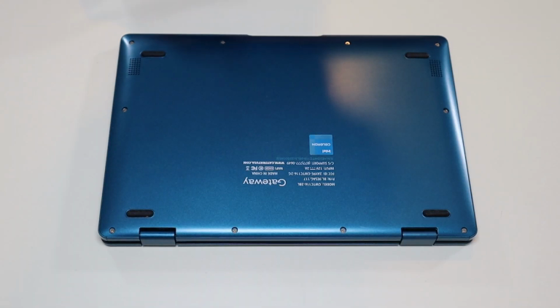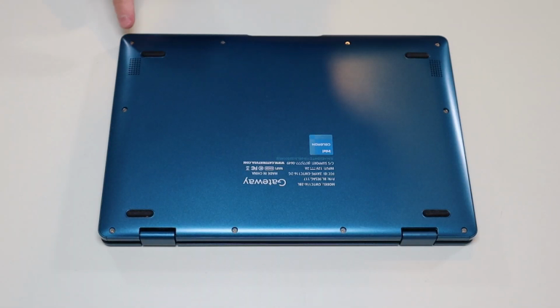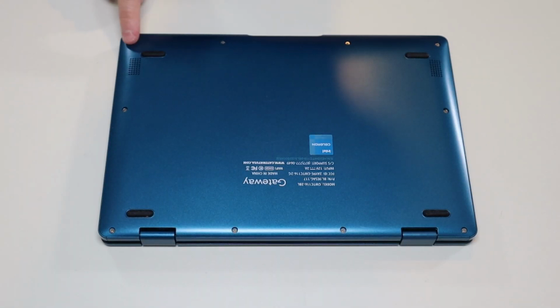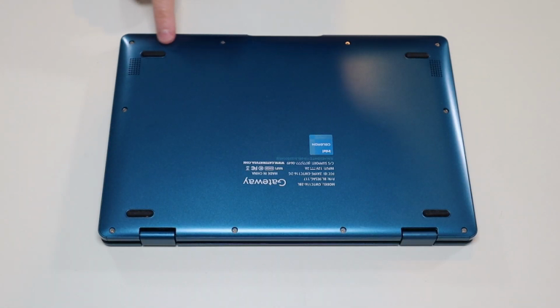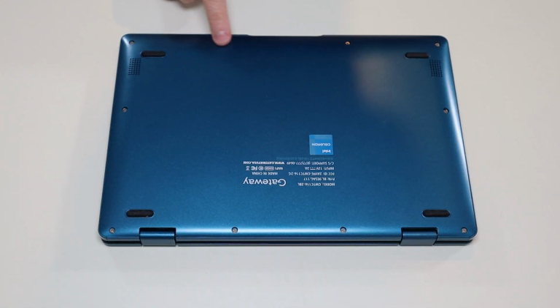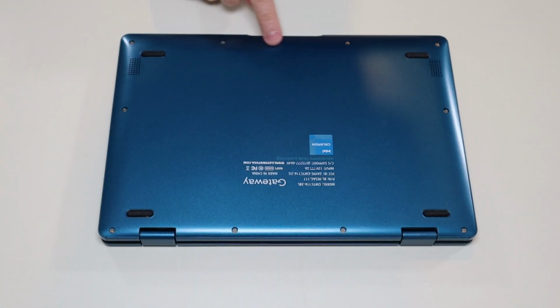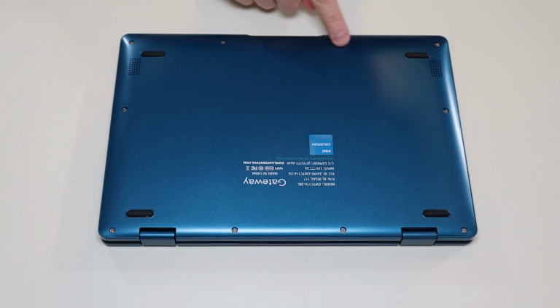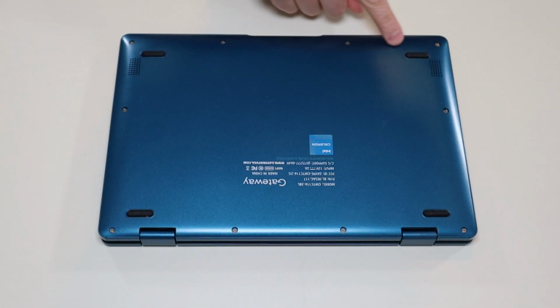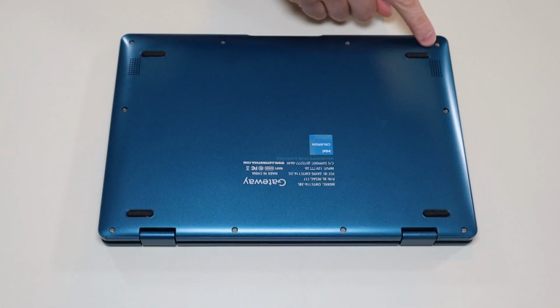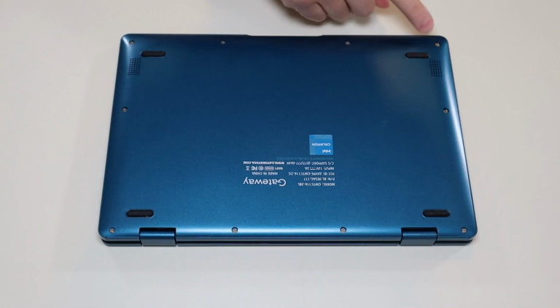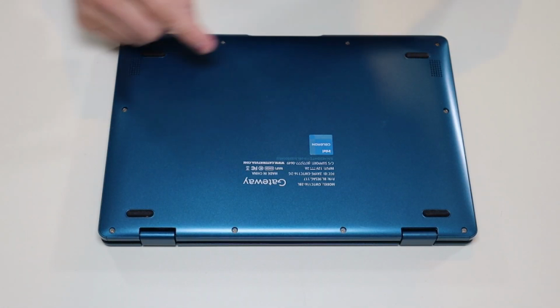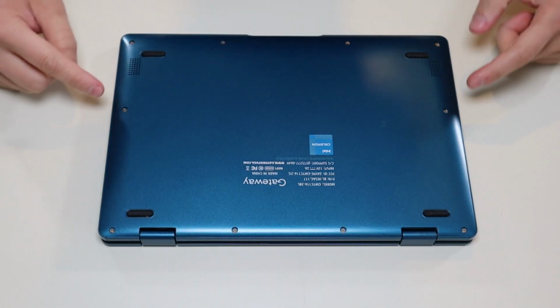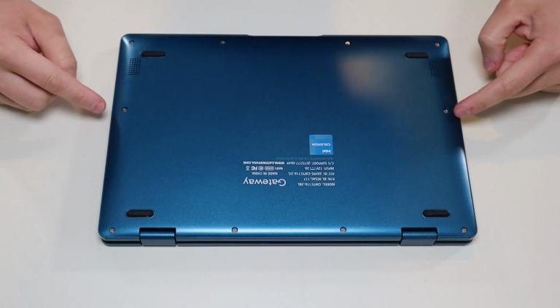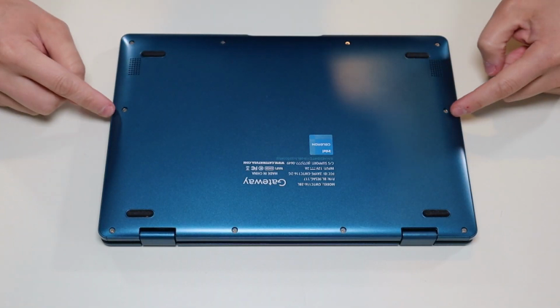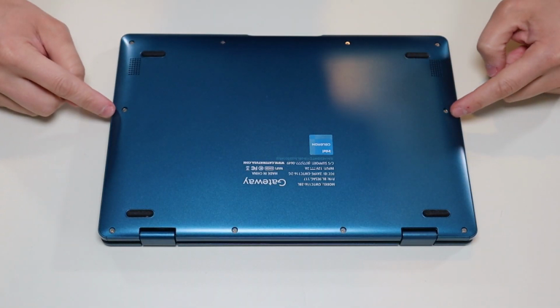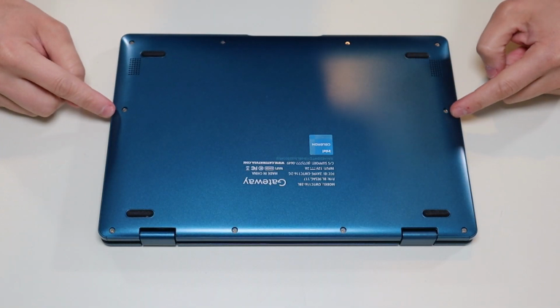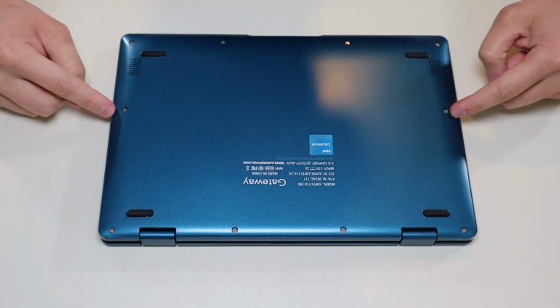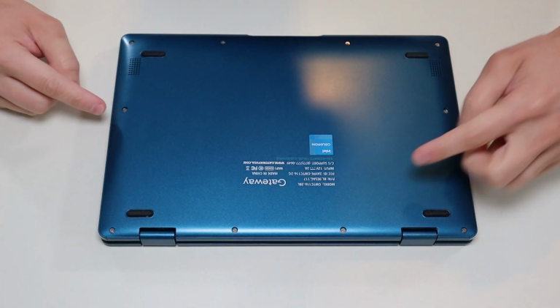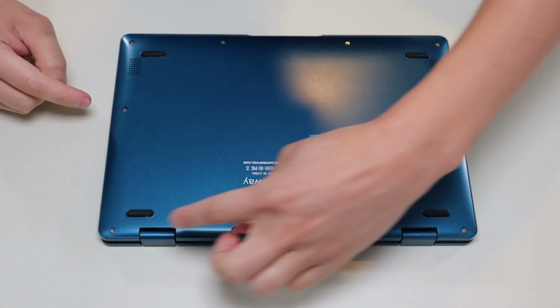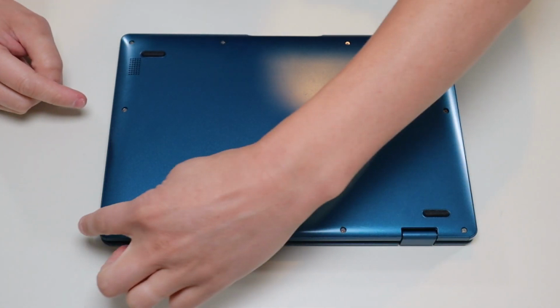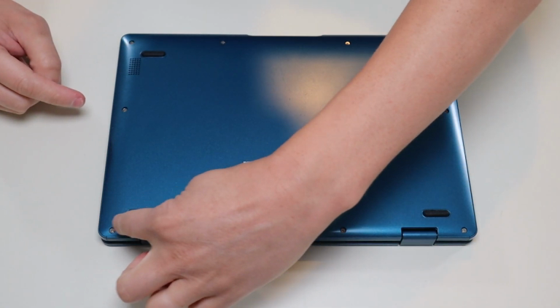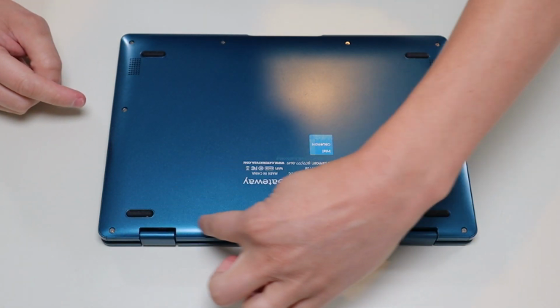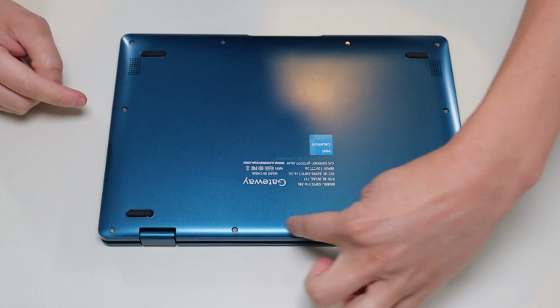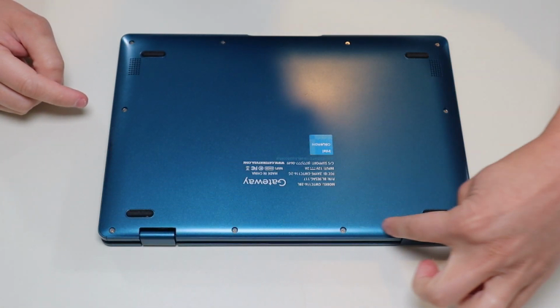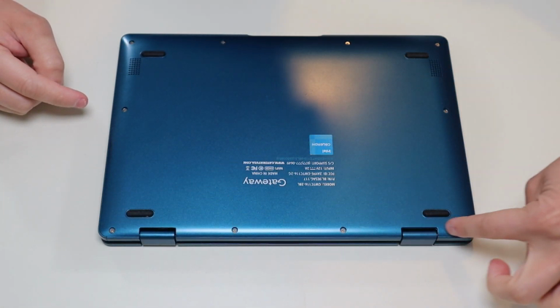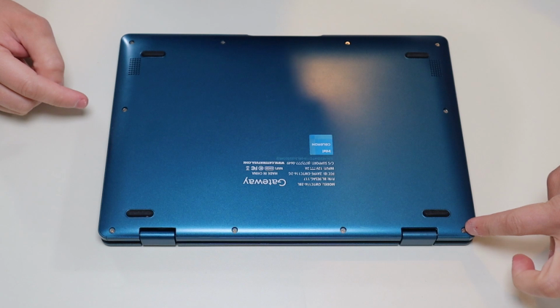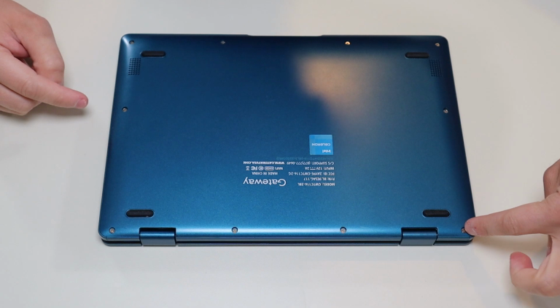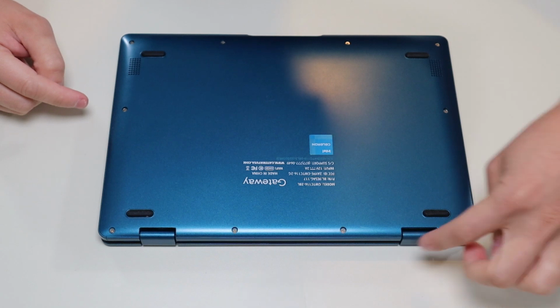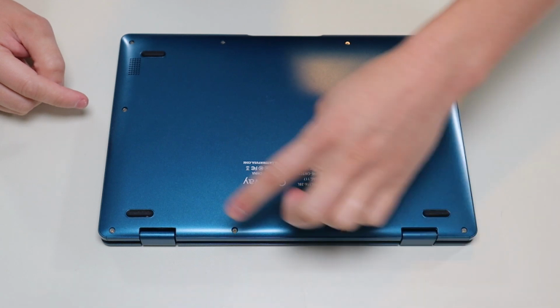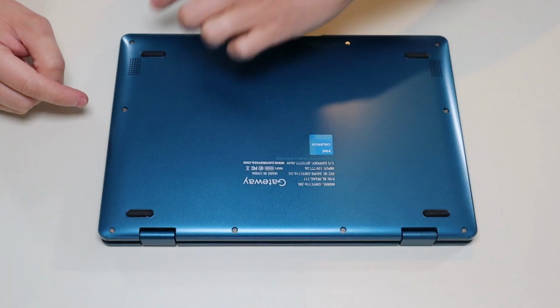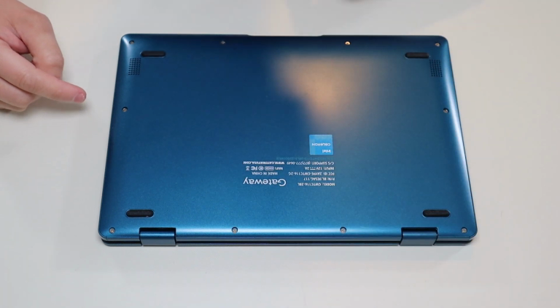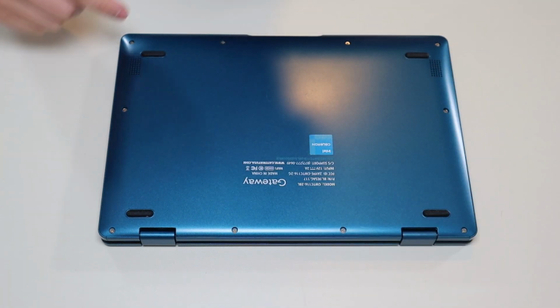So we have these four screws here, these two in the middle, and these four up top. We're going to remove all those screws.